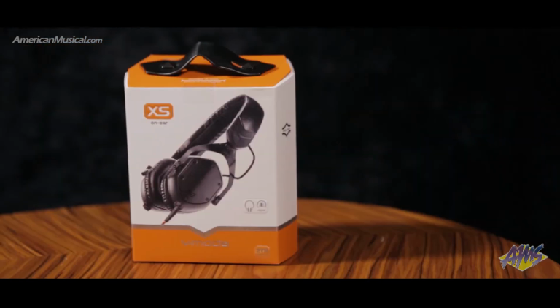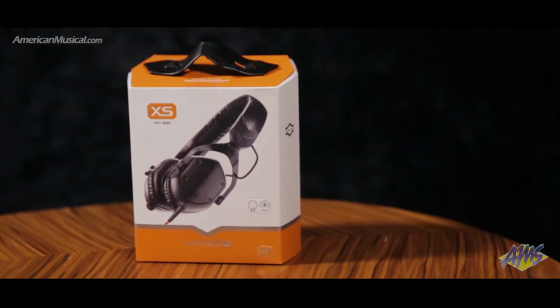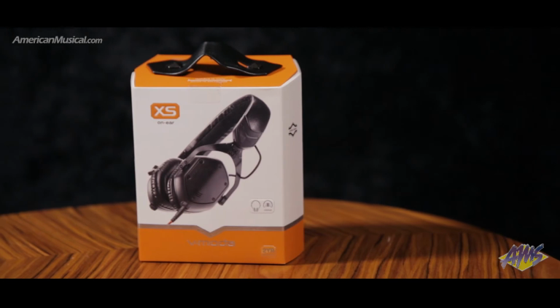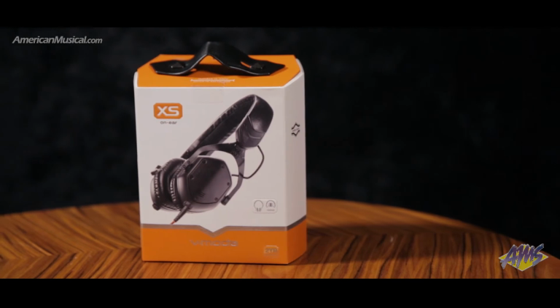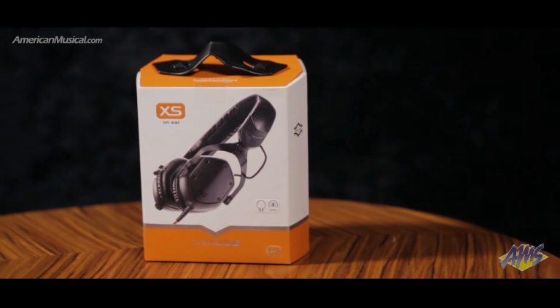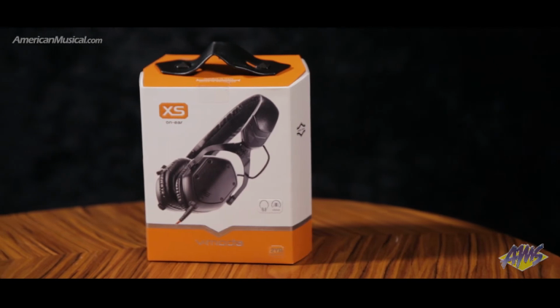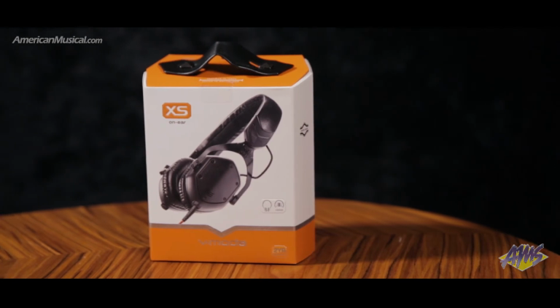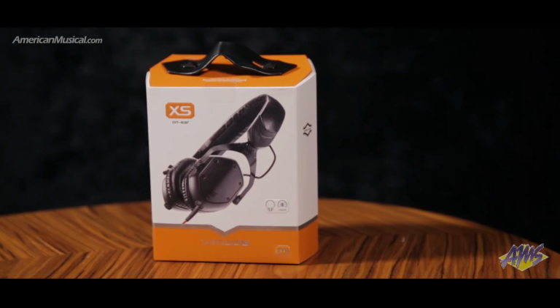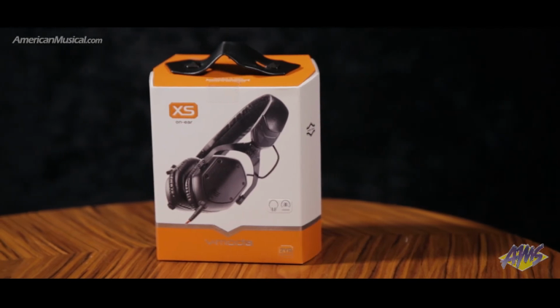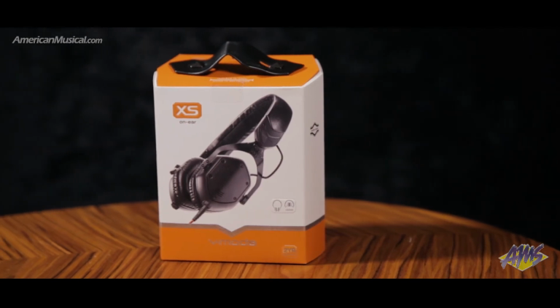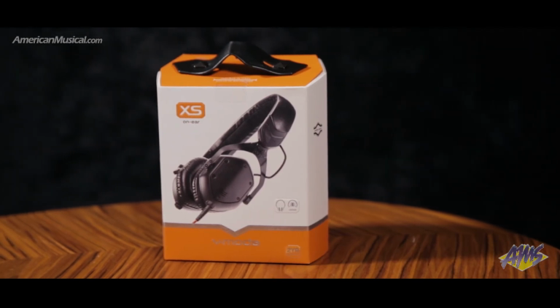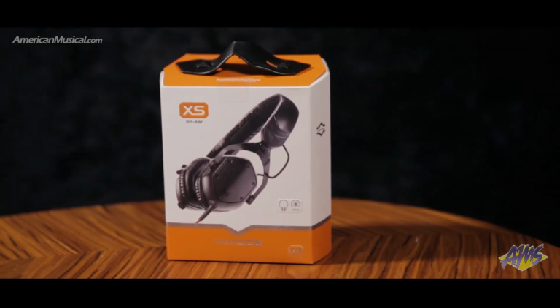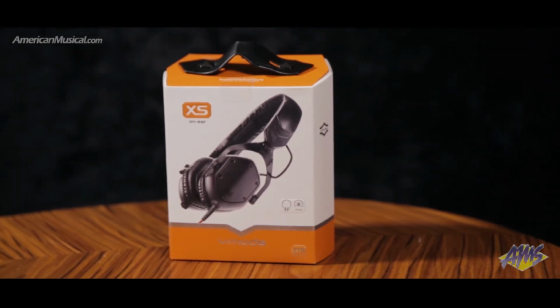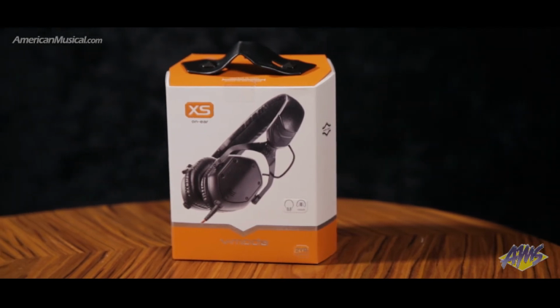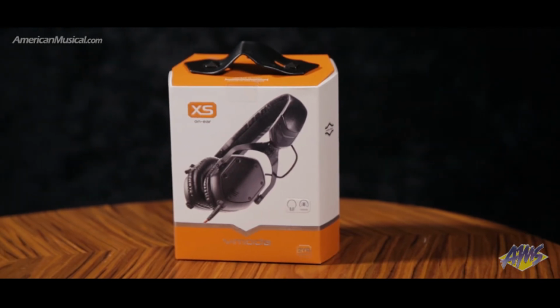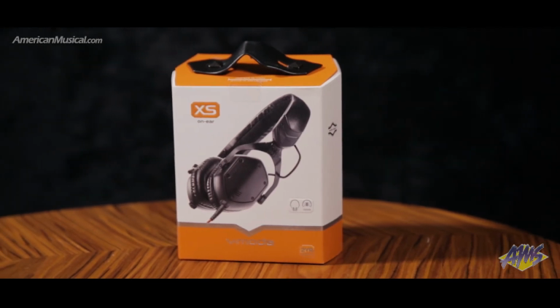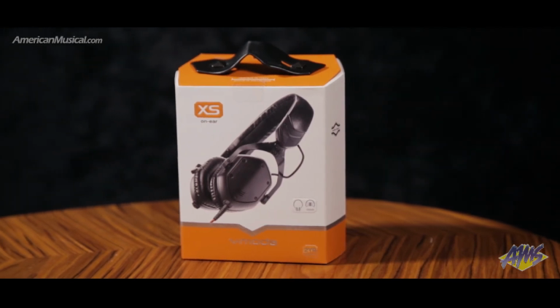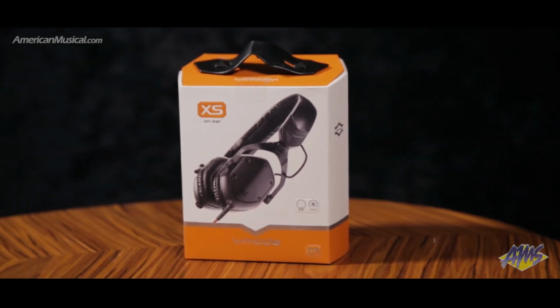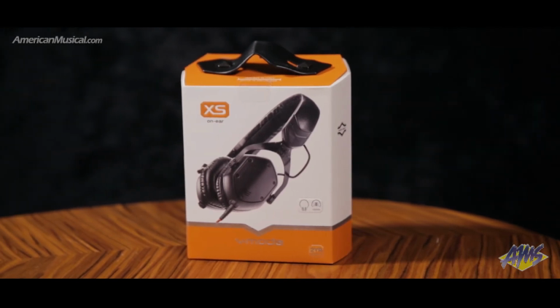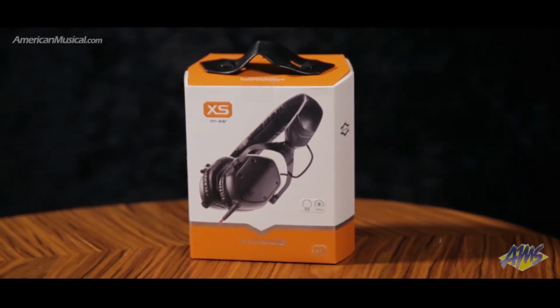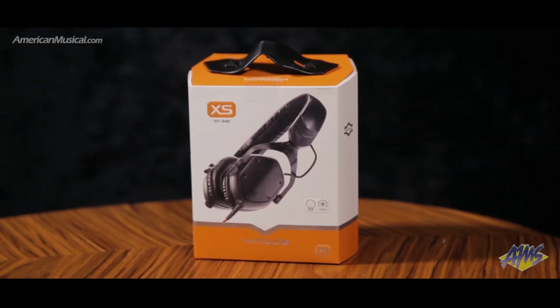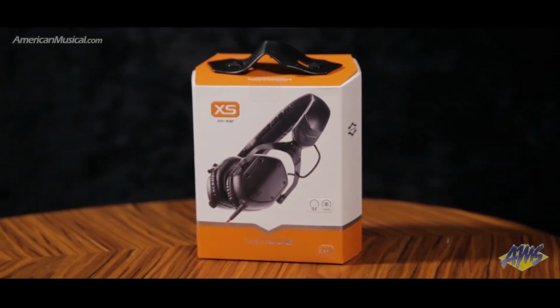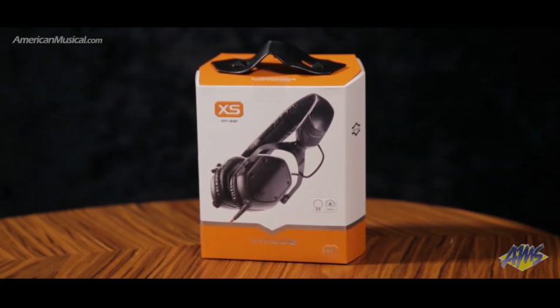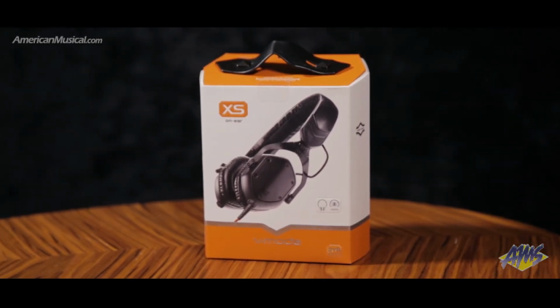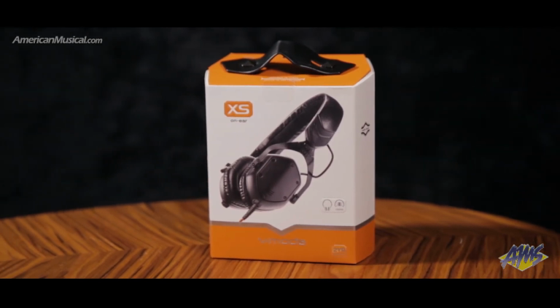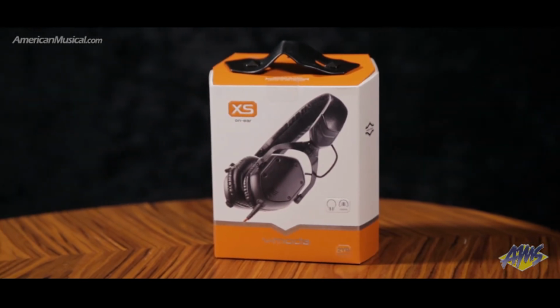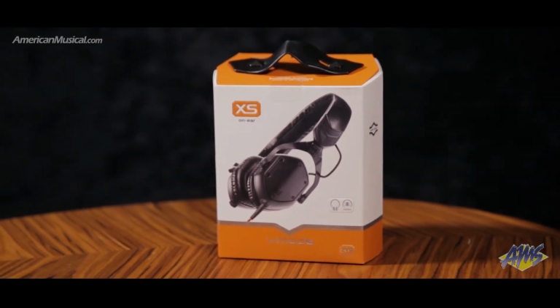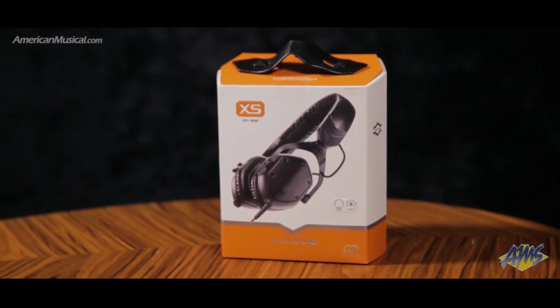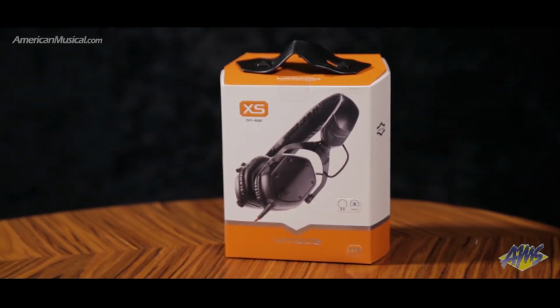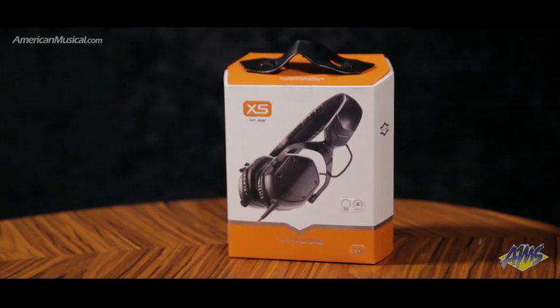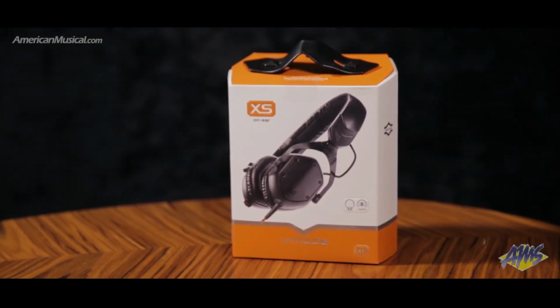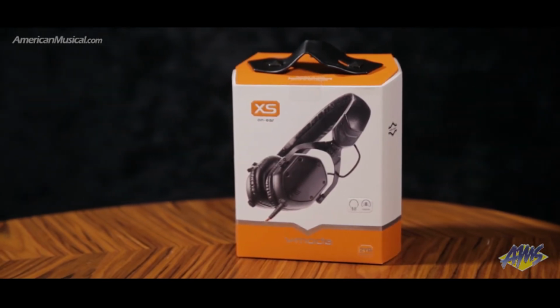Available in black and white silver finishes, the V-MODA XS is a great choice for everyday headphones.